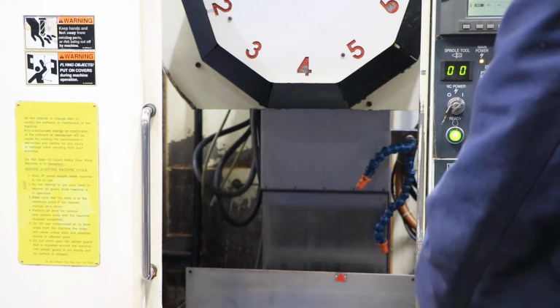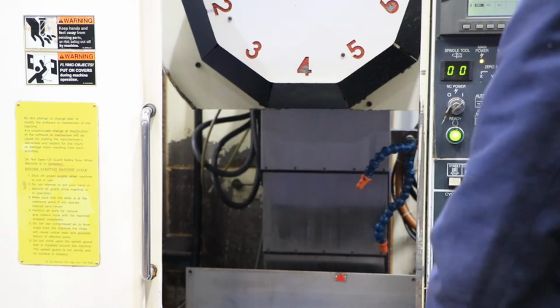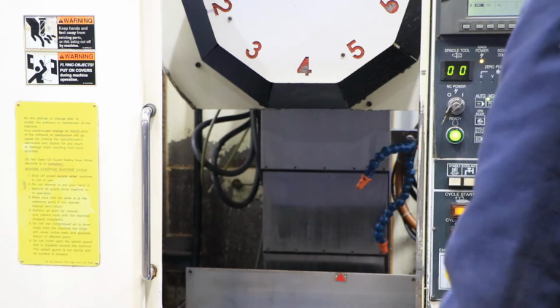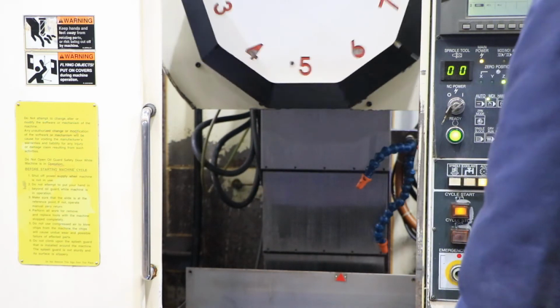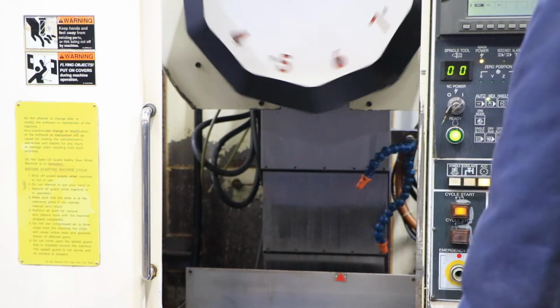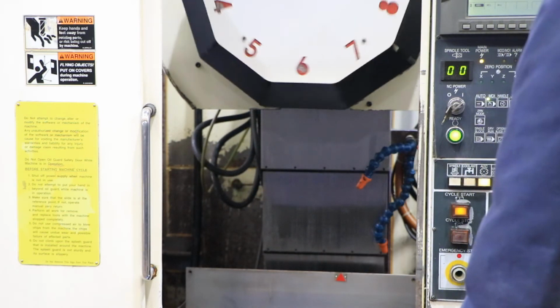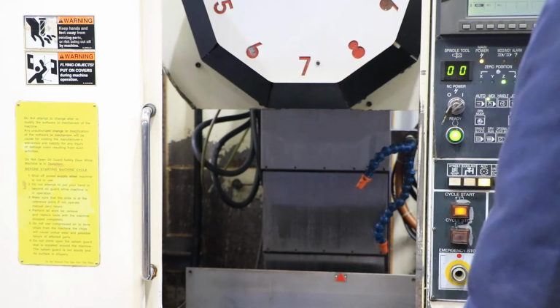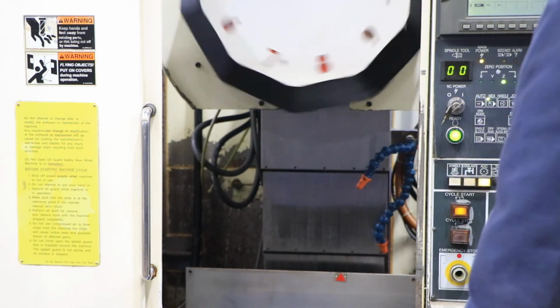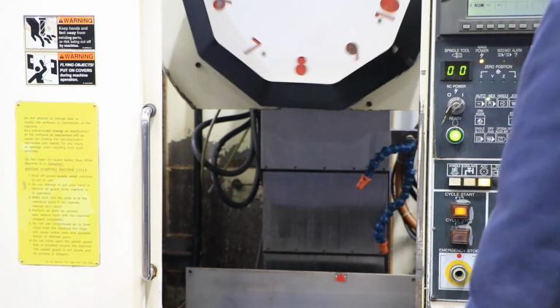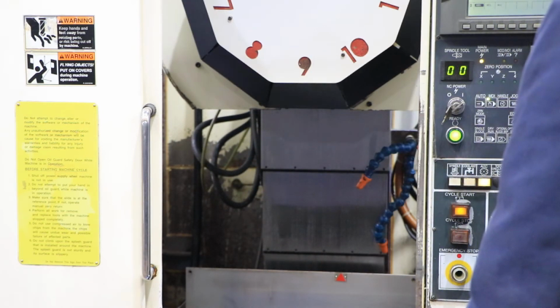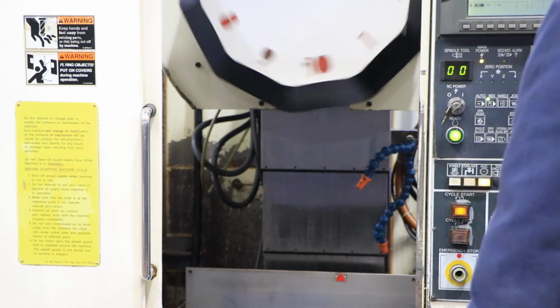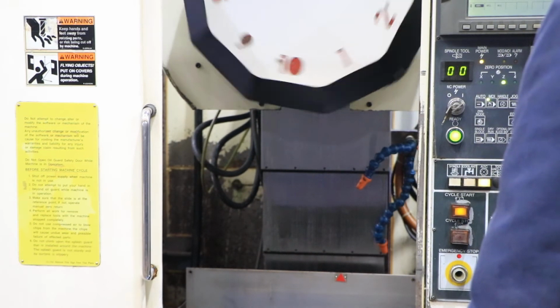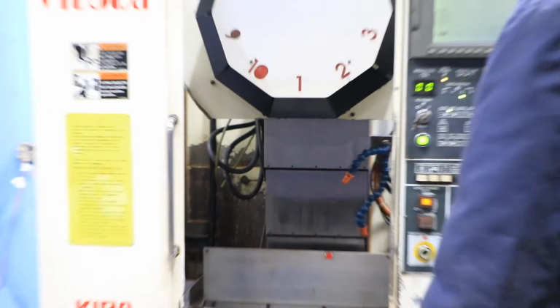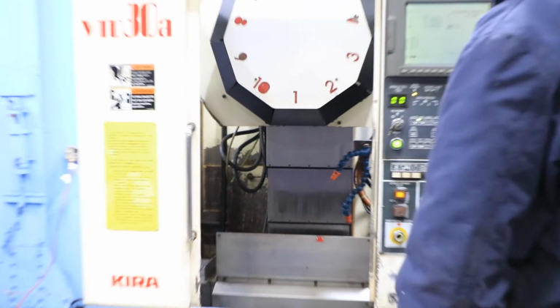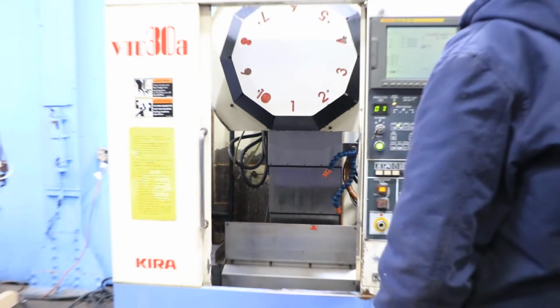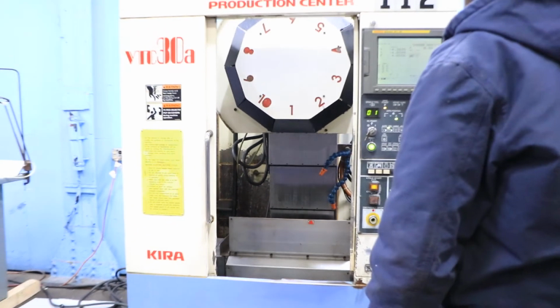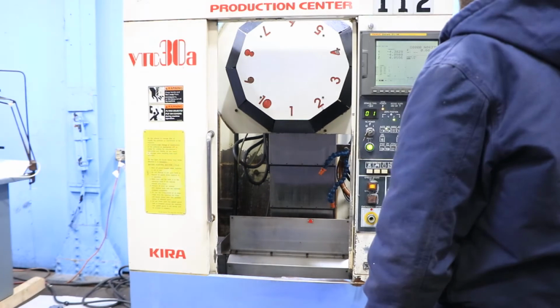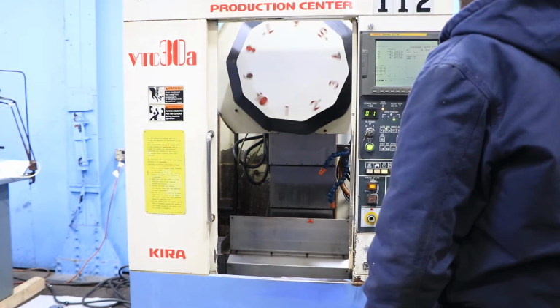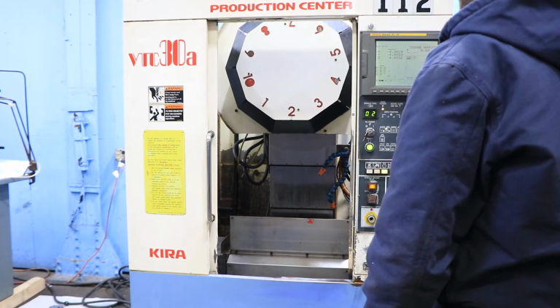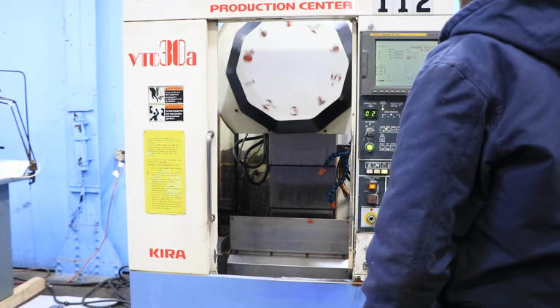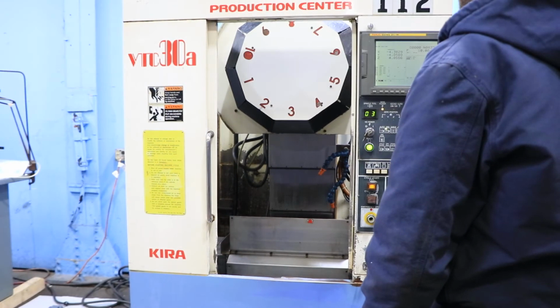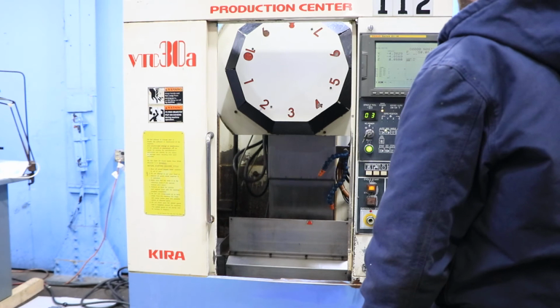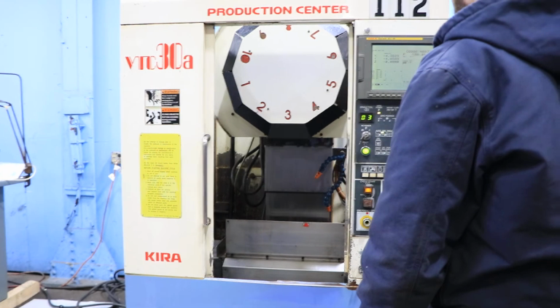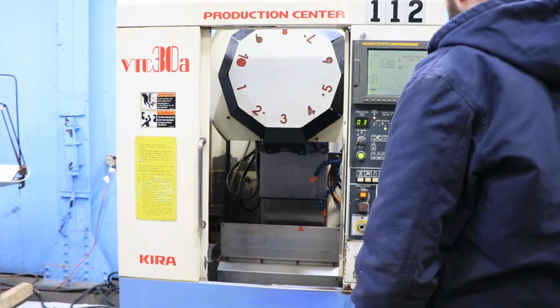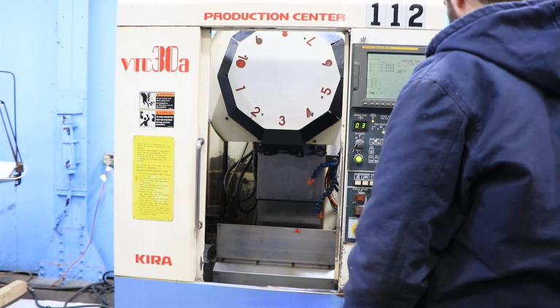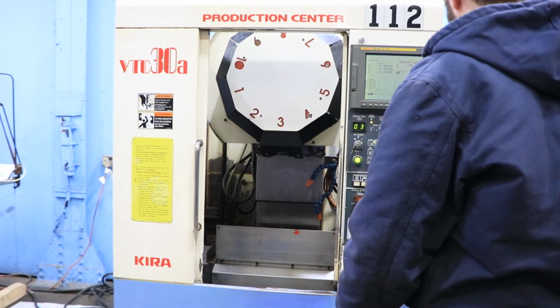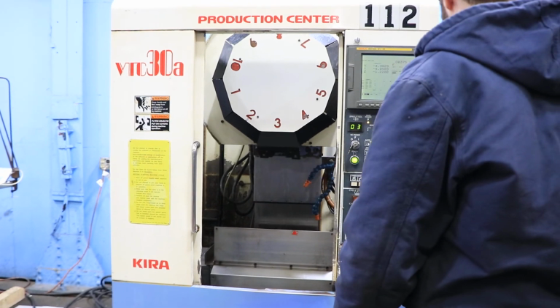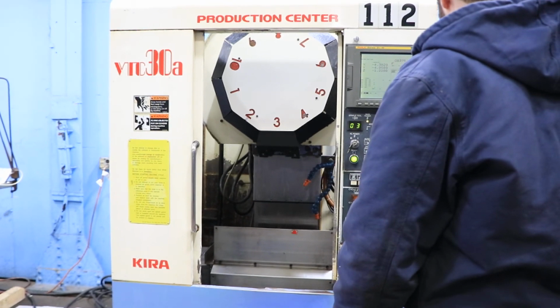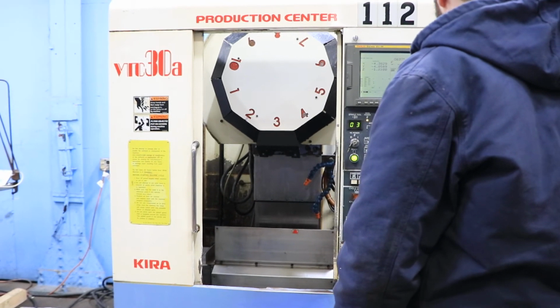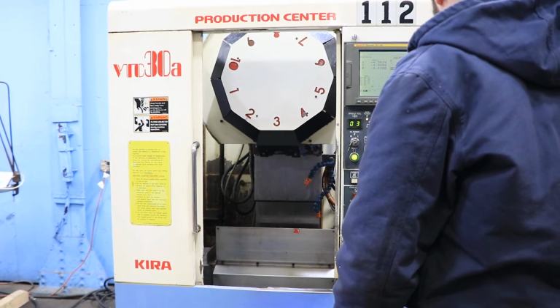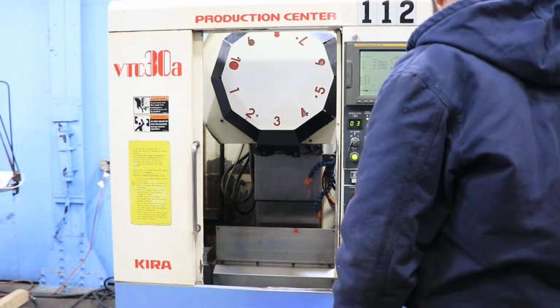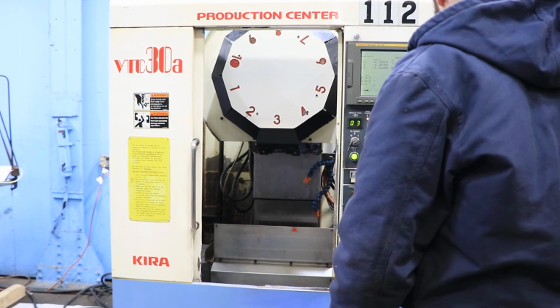We're simulating a tool change. Okay, one more time.